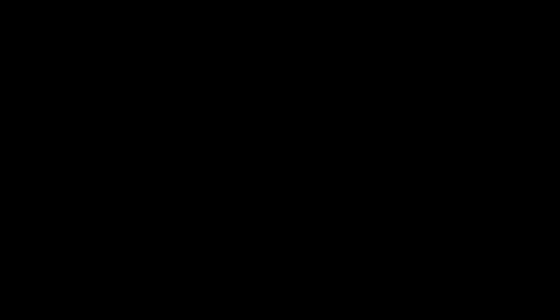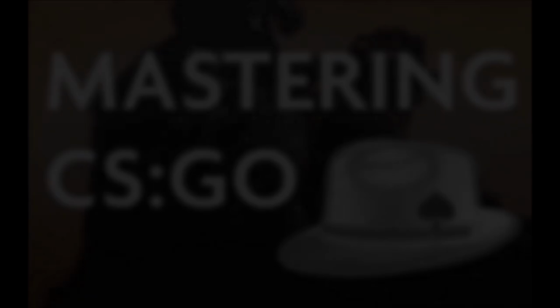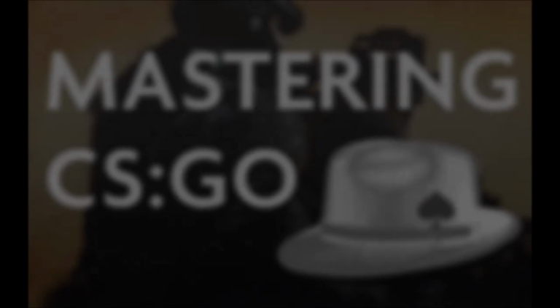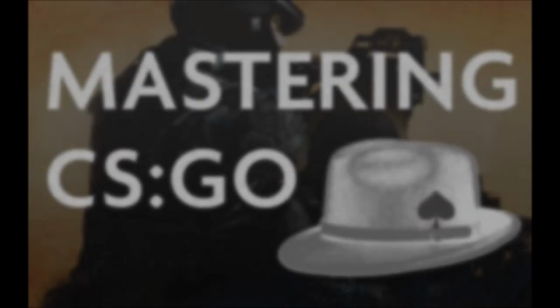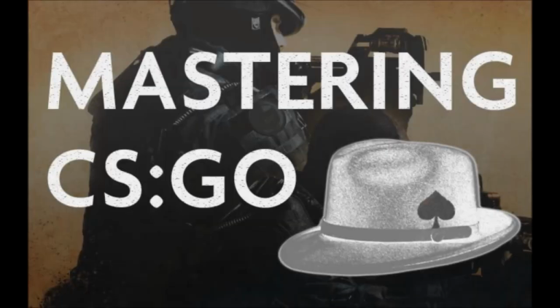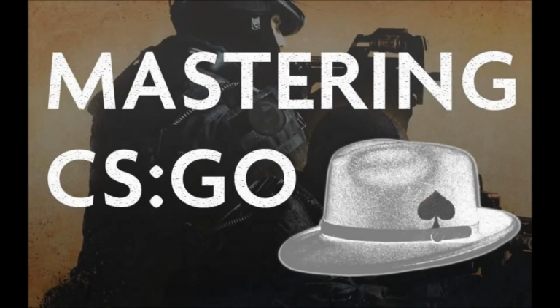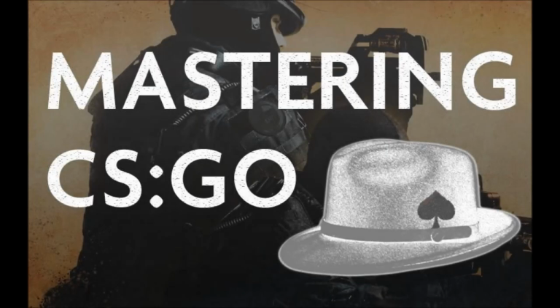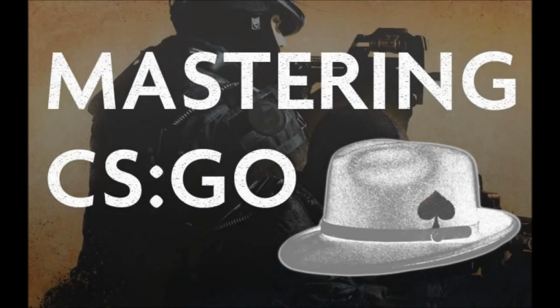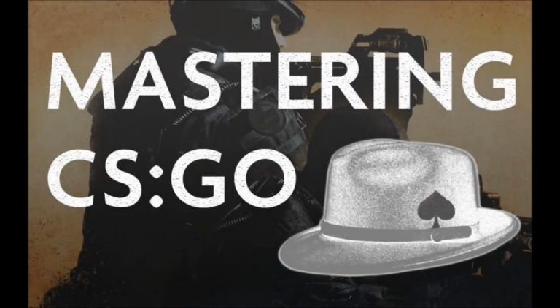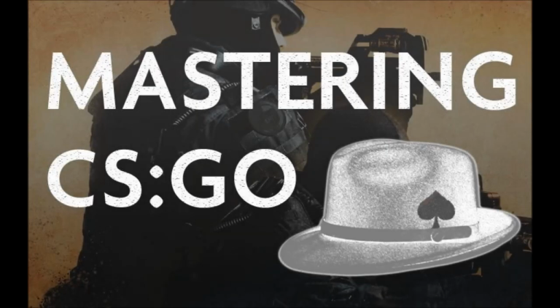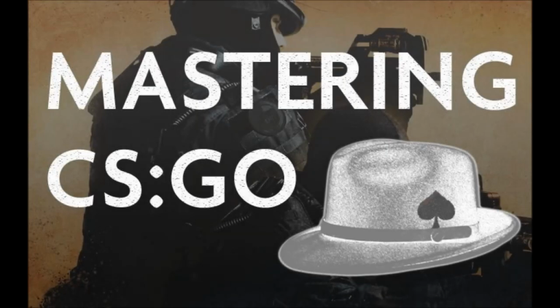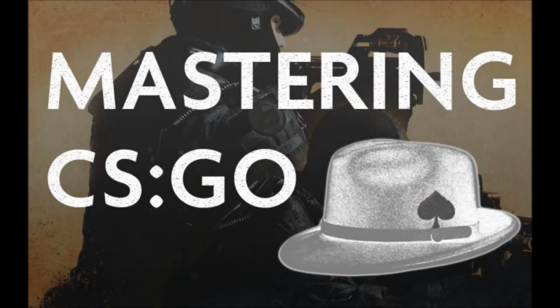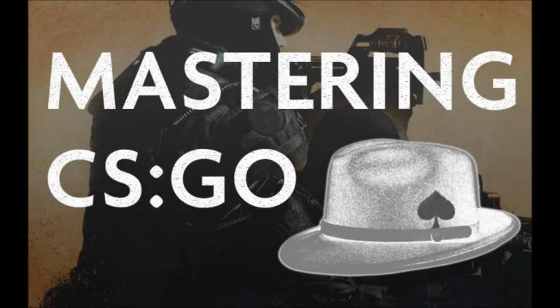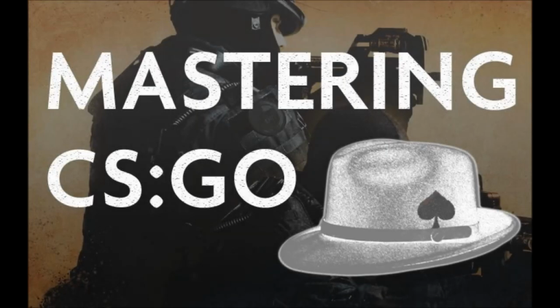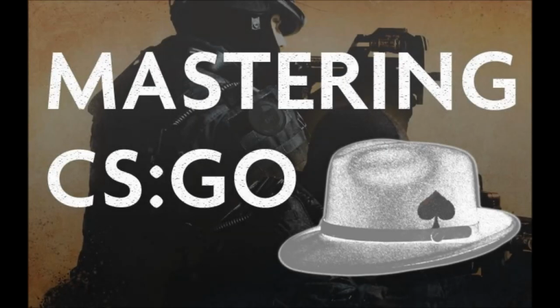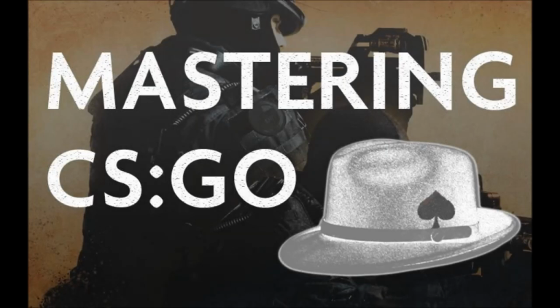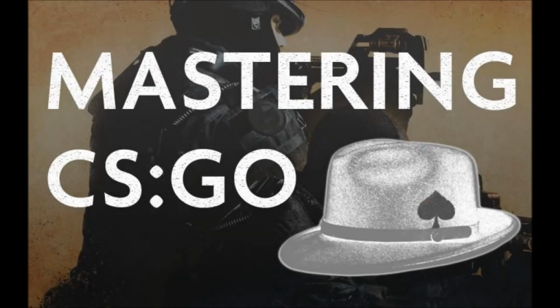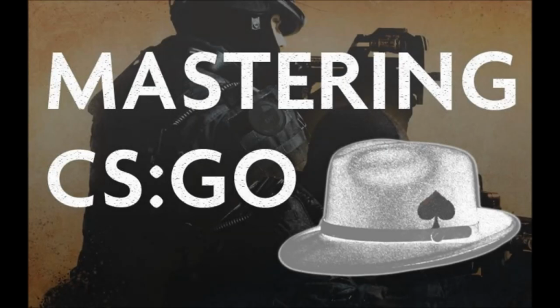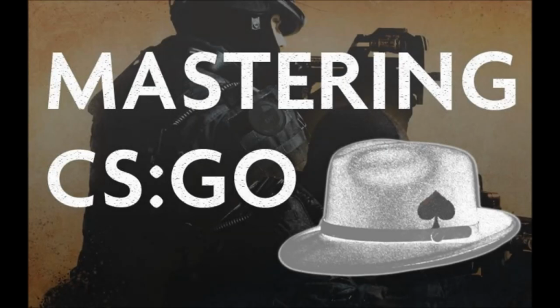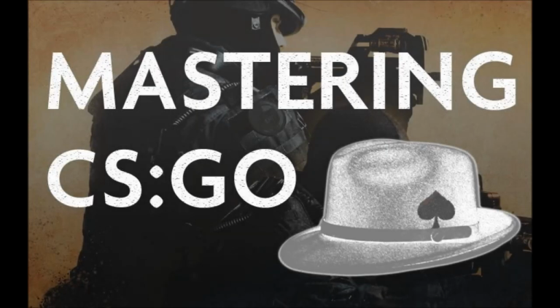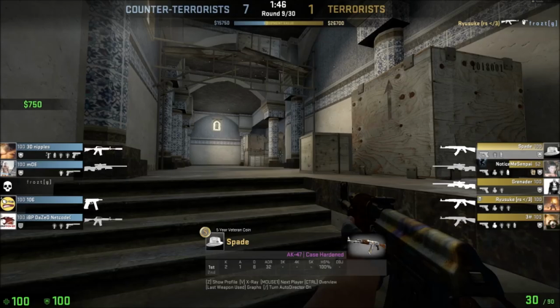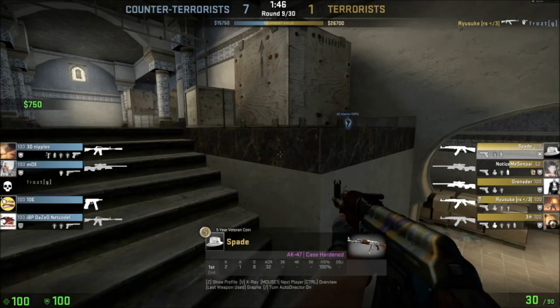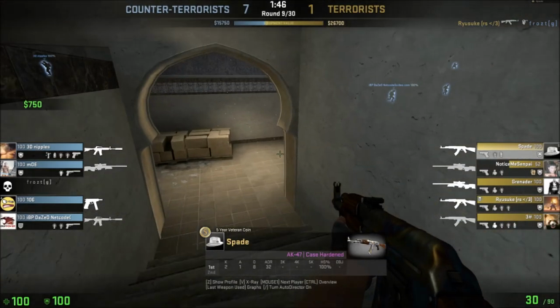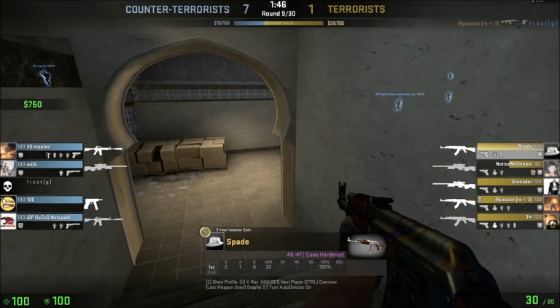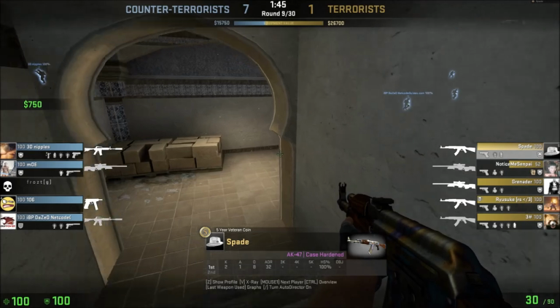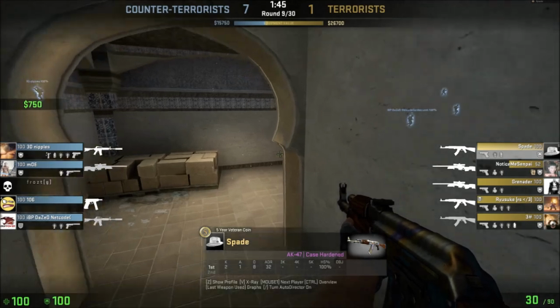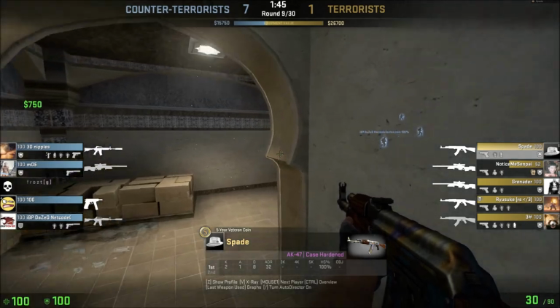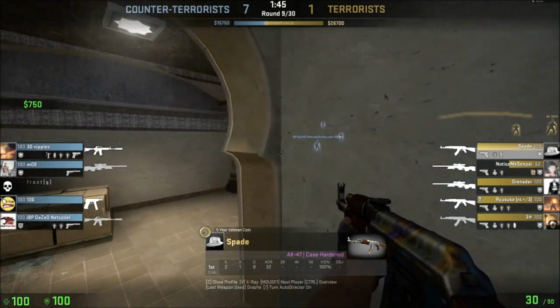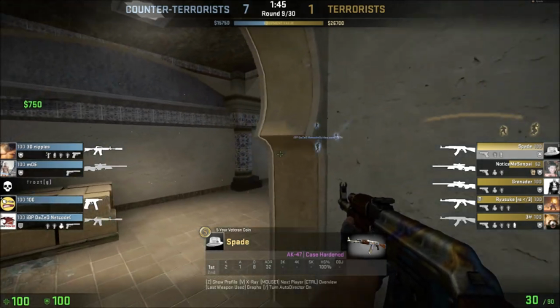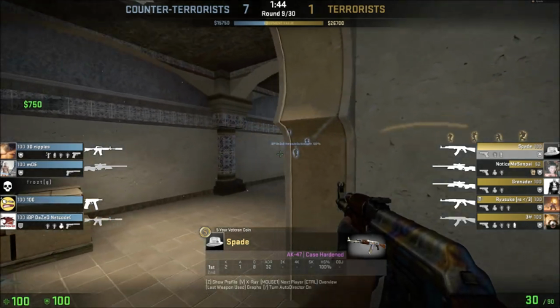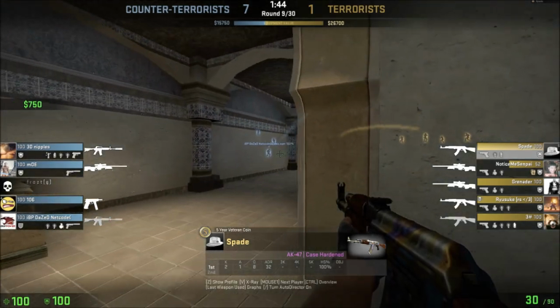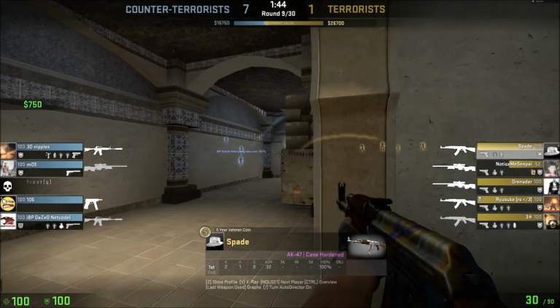Hello, I'm Spade, and today I'm going to talk about getting a 144Hz monitor.